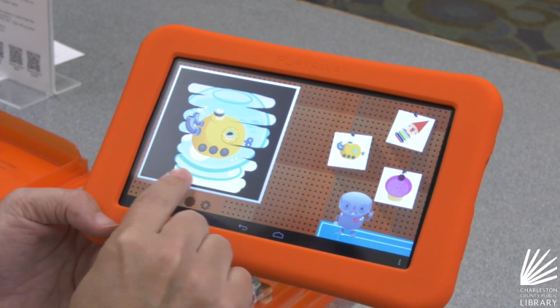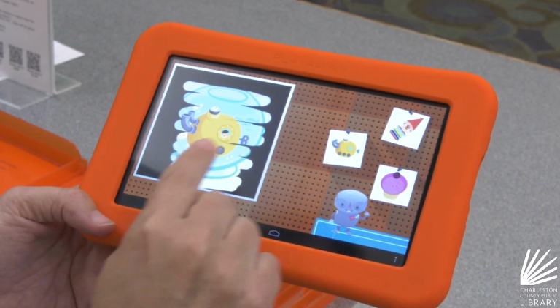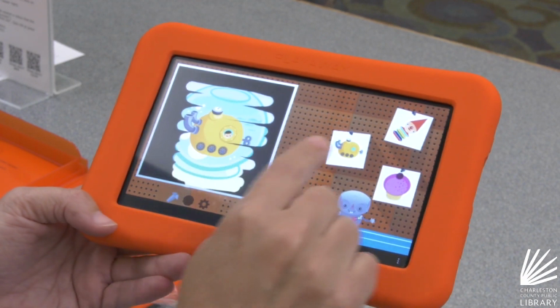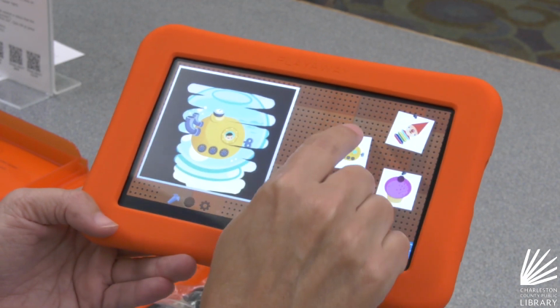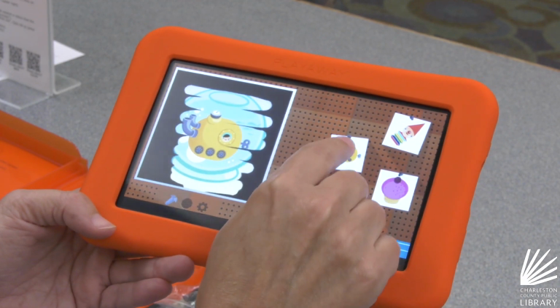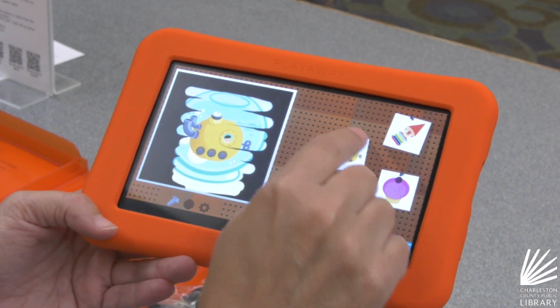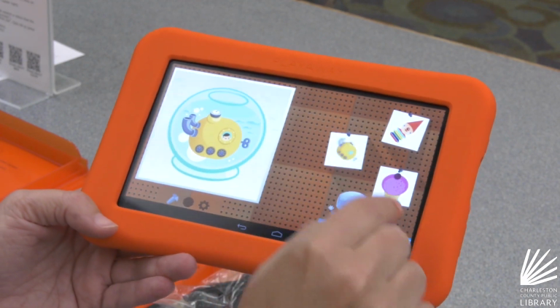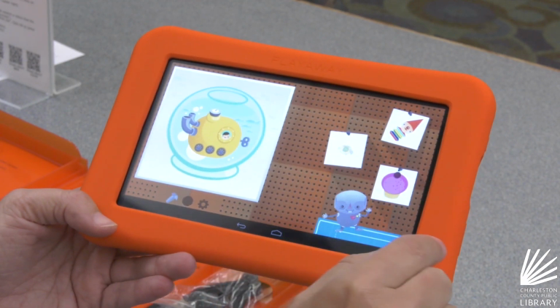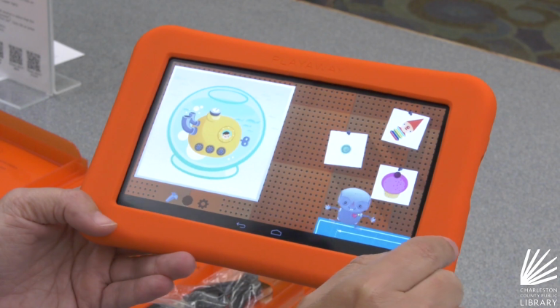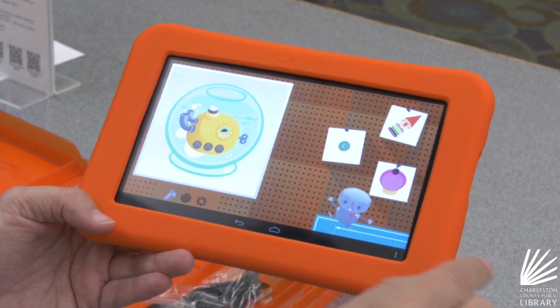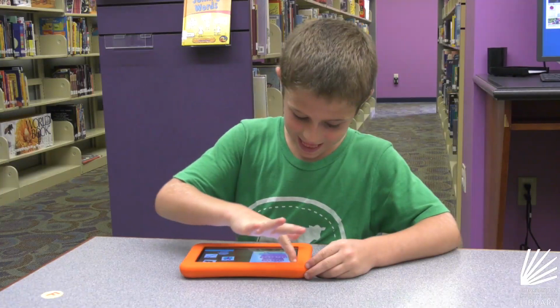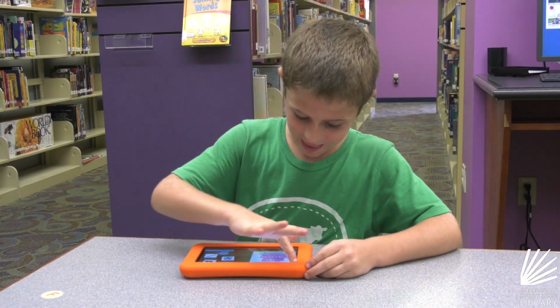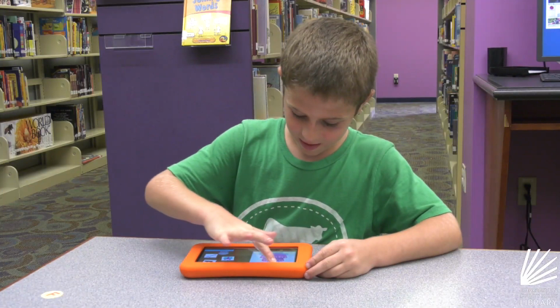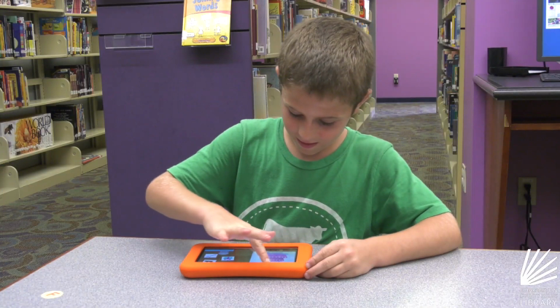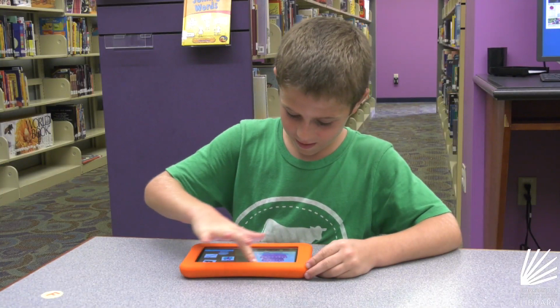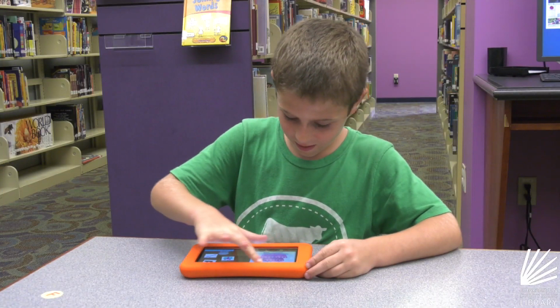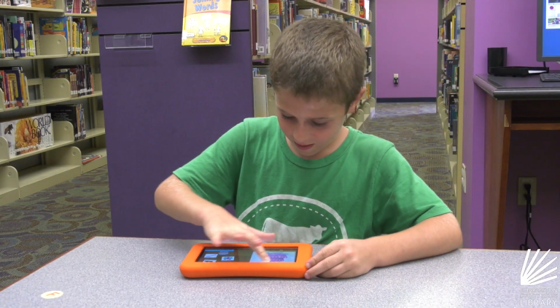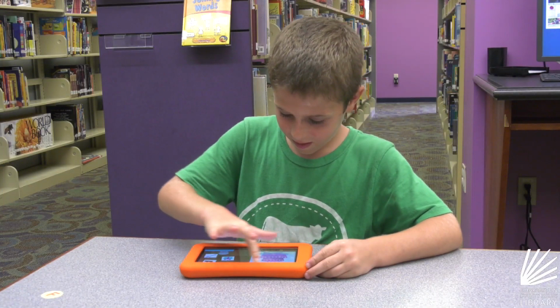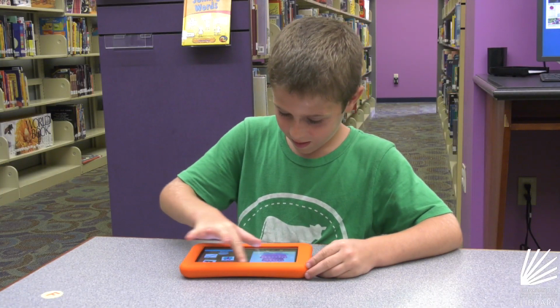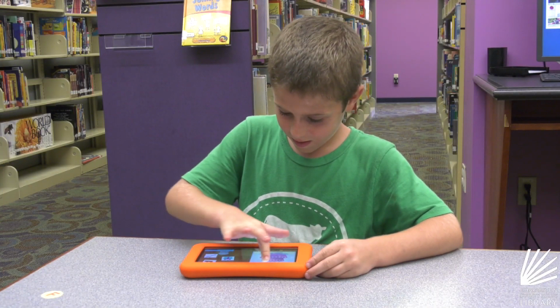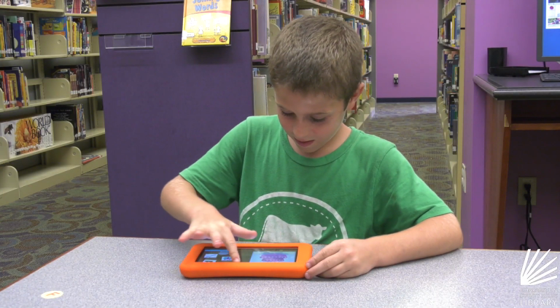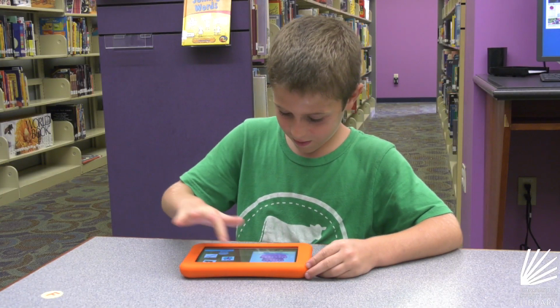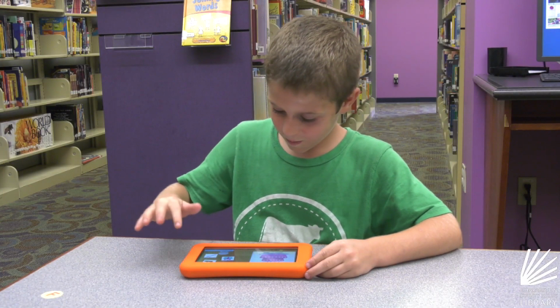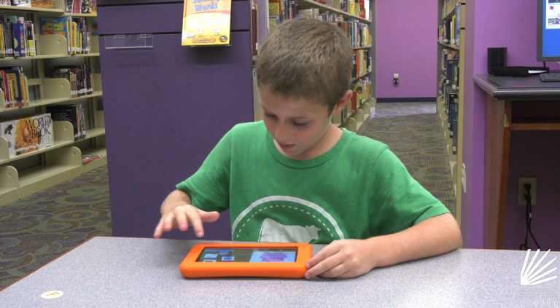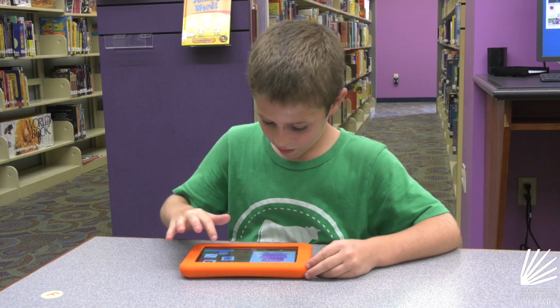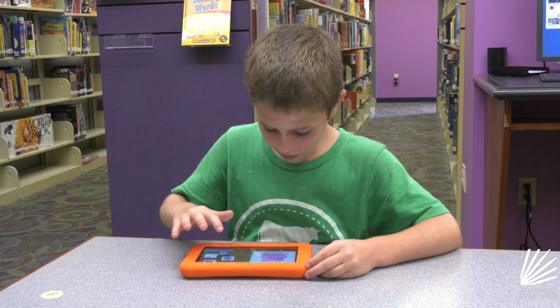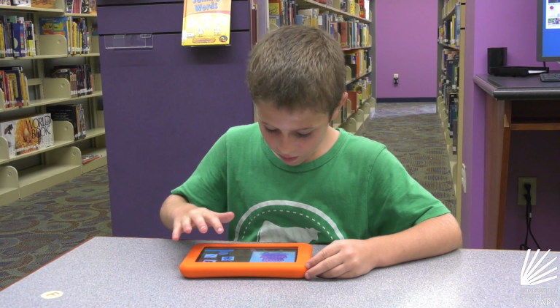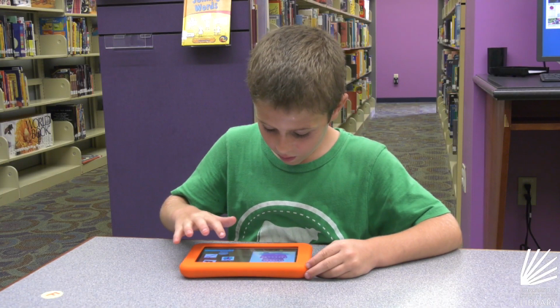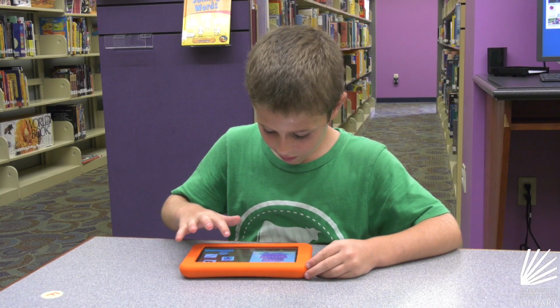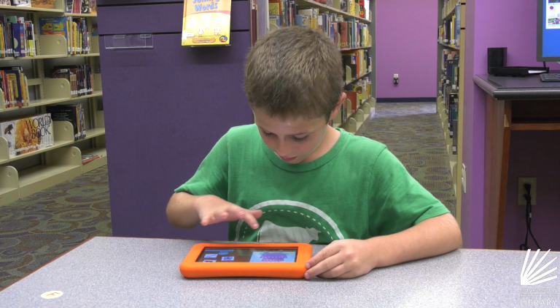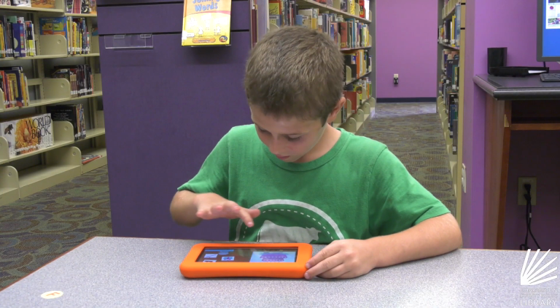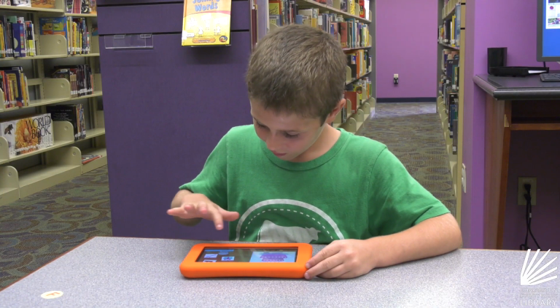It makes learning more engaging. When we asked a few kids to try the tablets out, they didn't want to give them back.